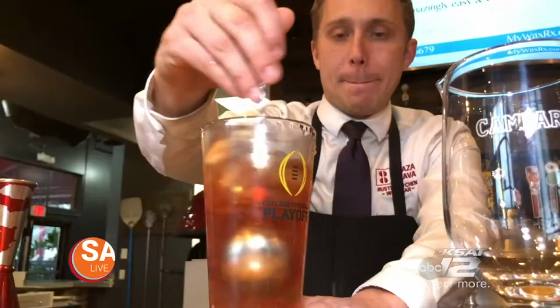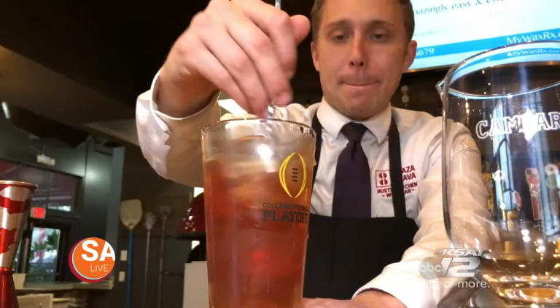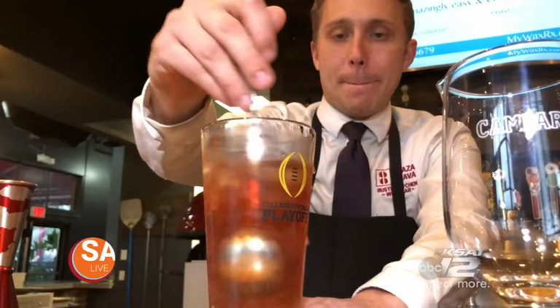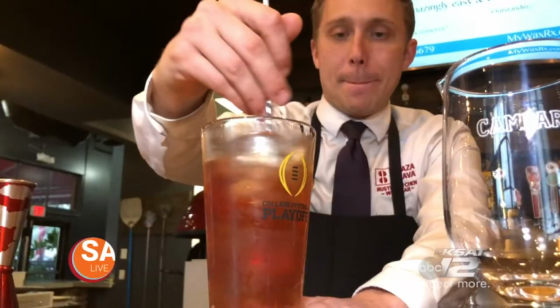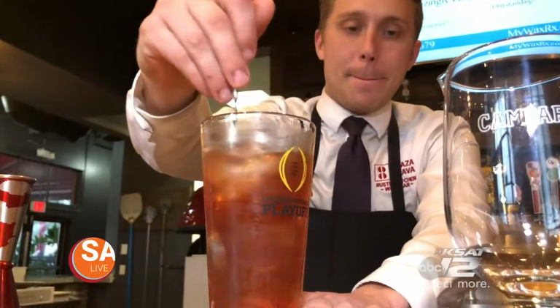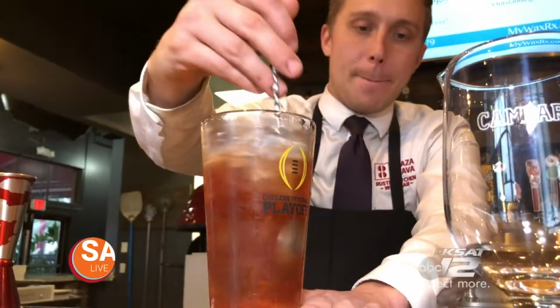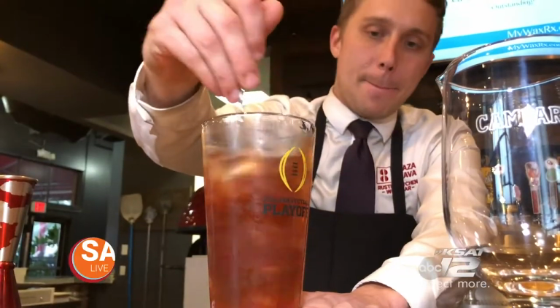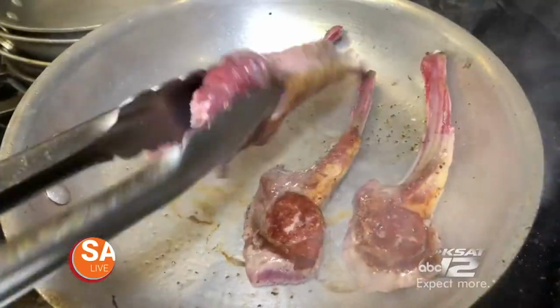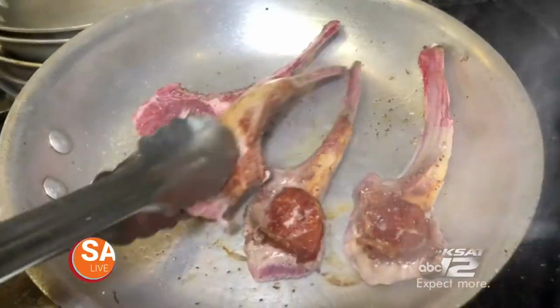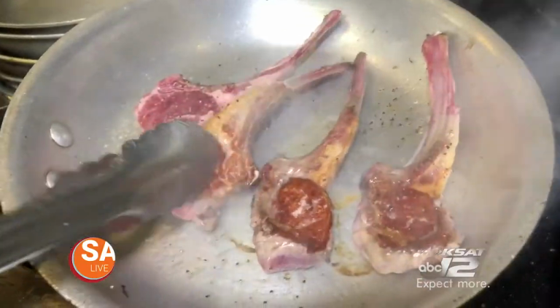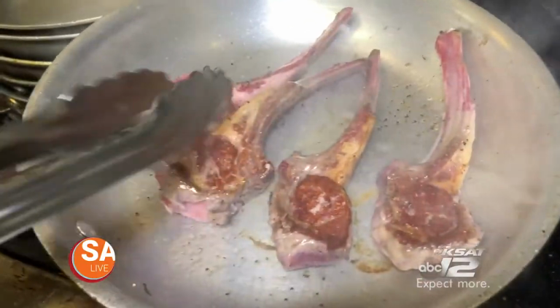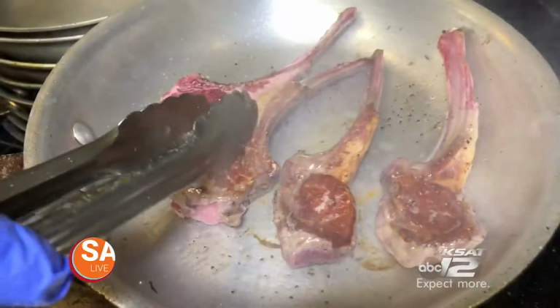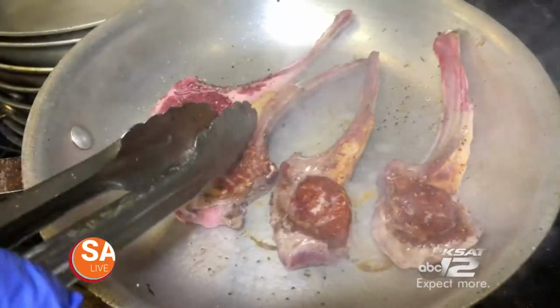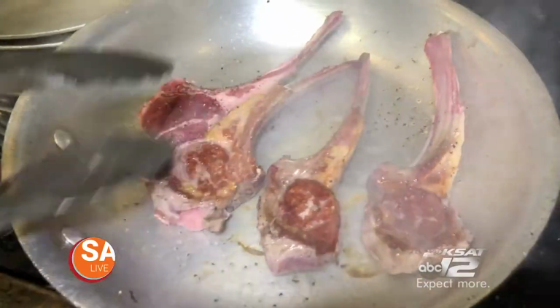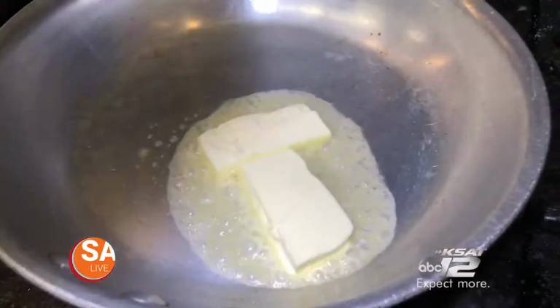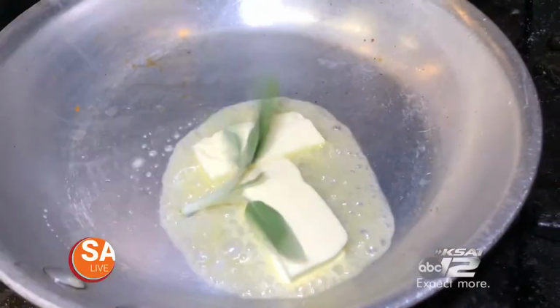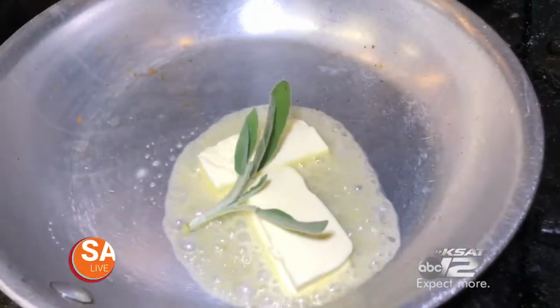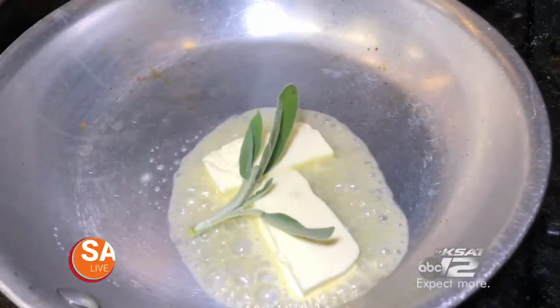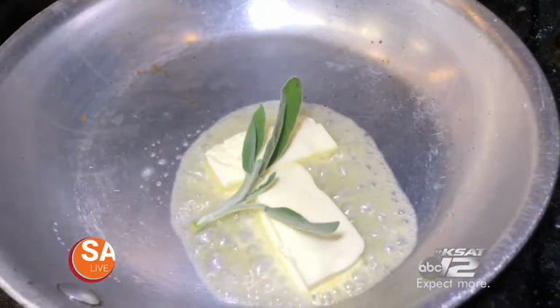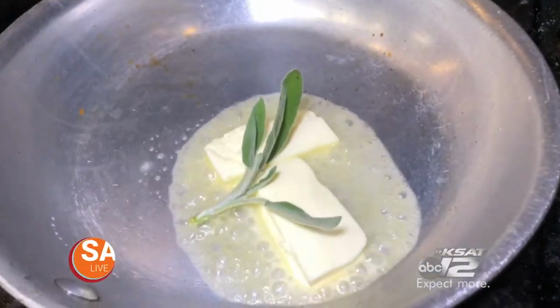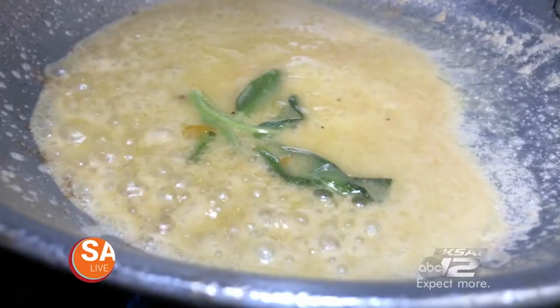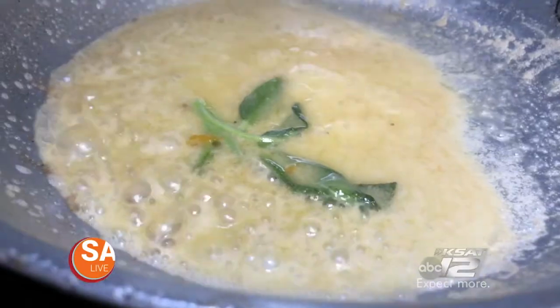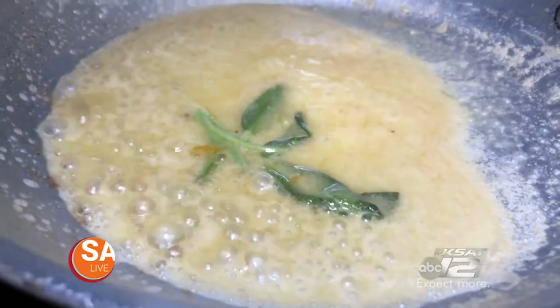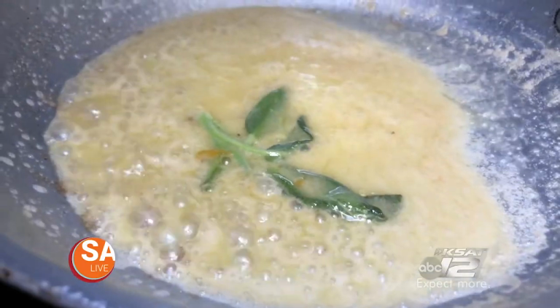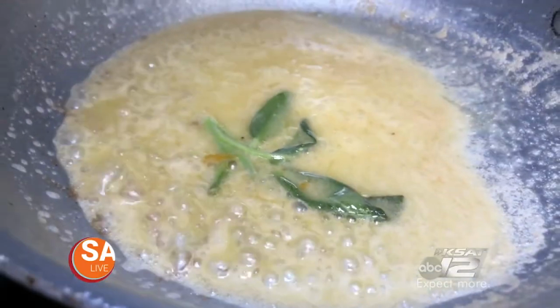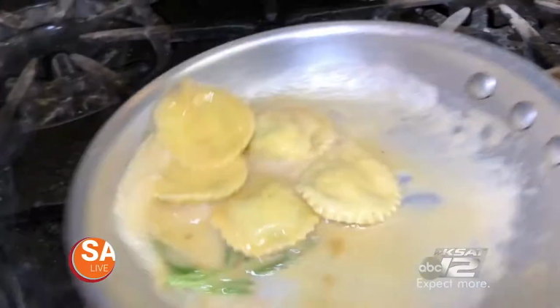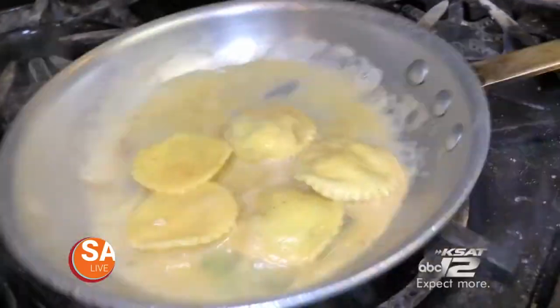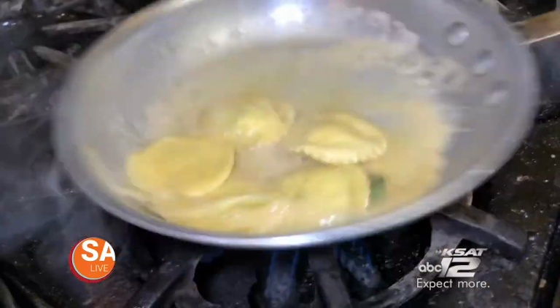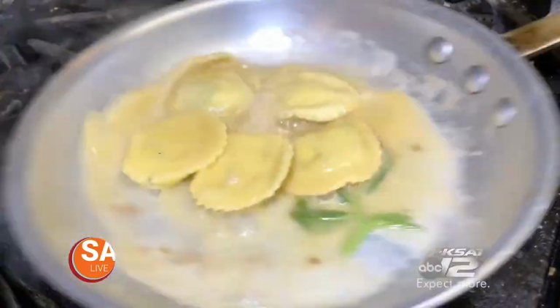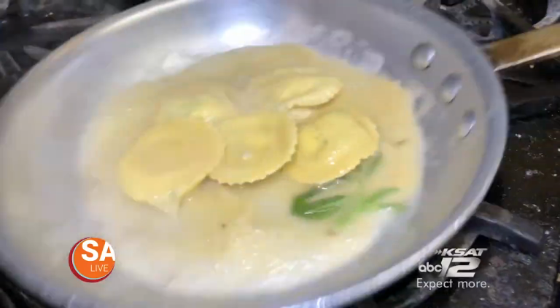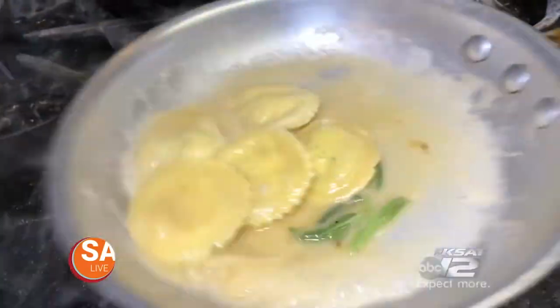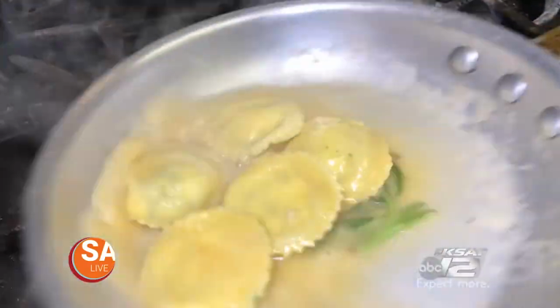Plus, they have a lamb chop and ricotta cheese stuffed ravioli dish that is way too fancy for my blood.